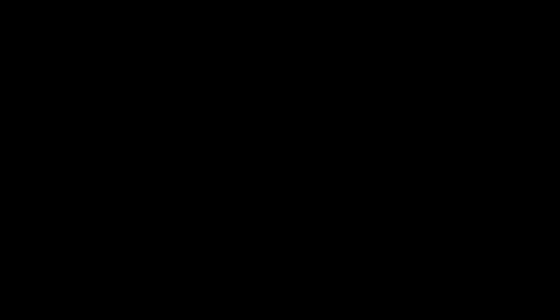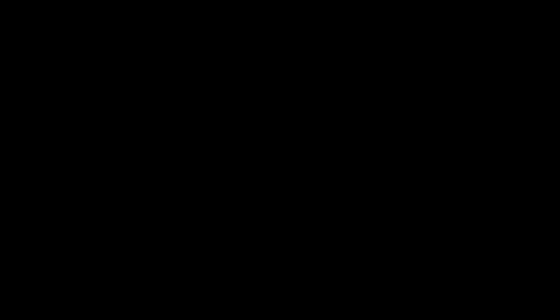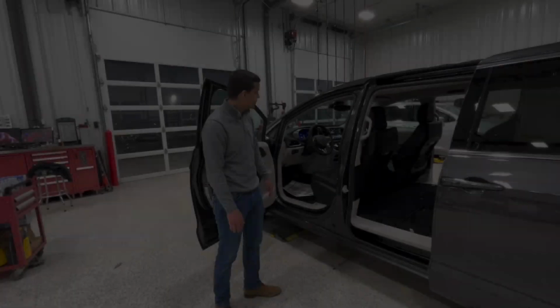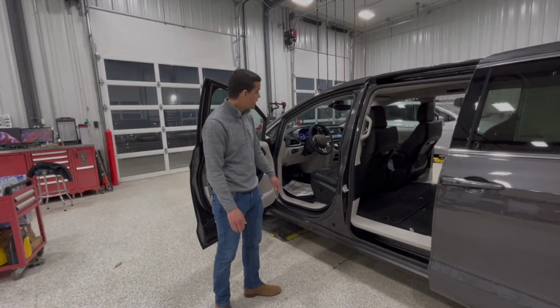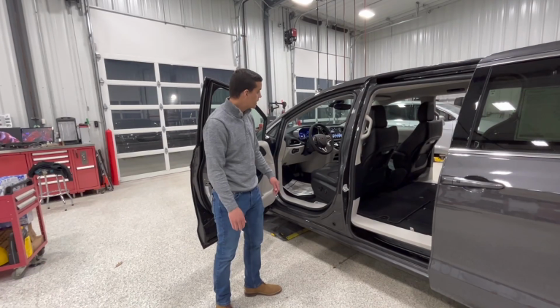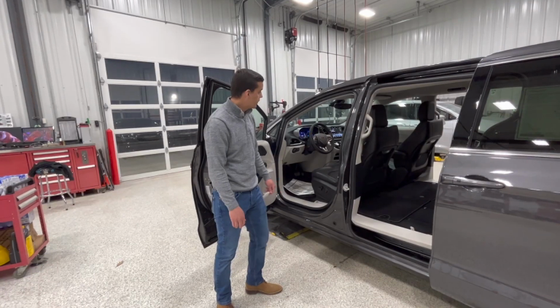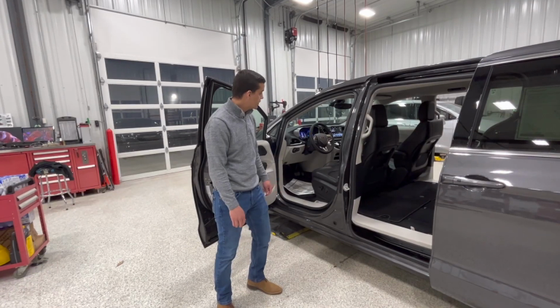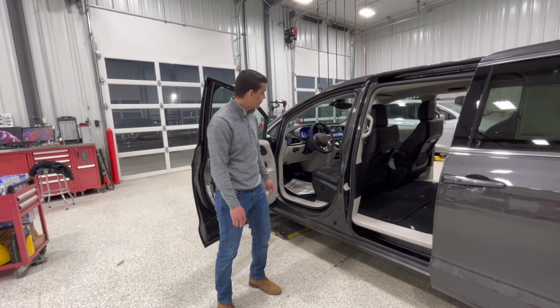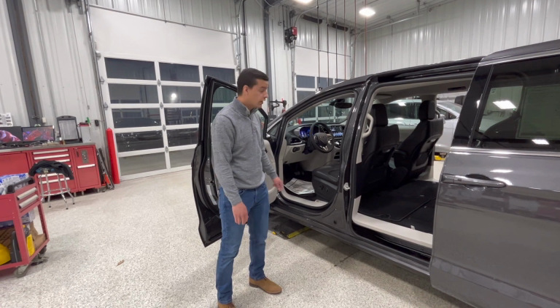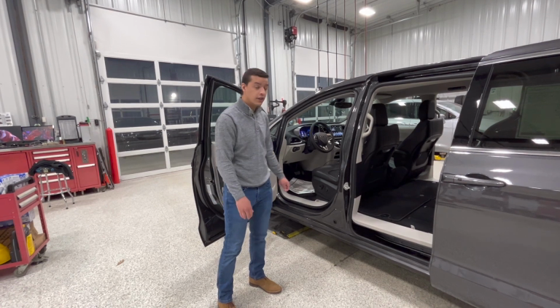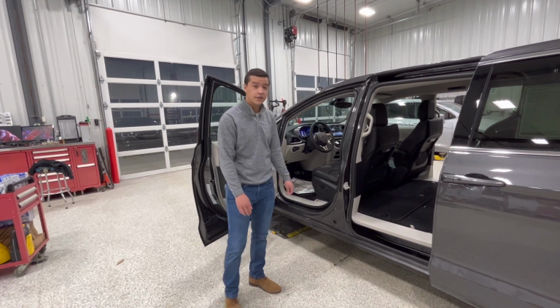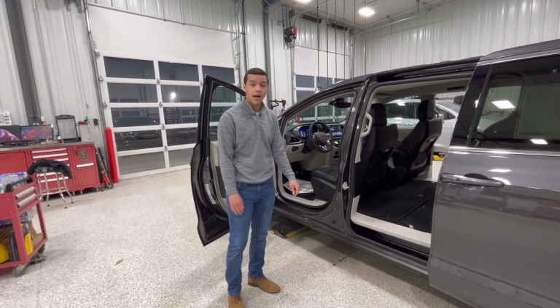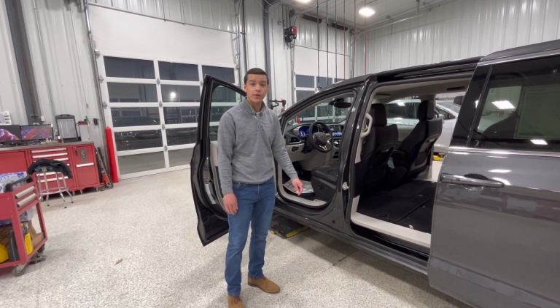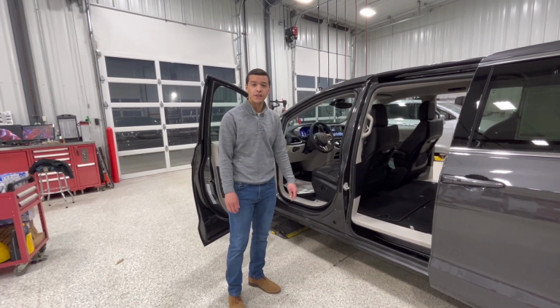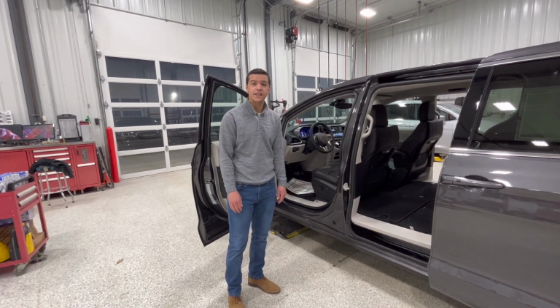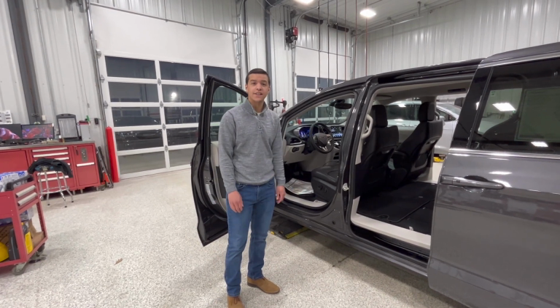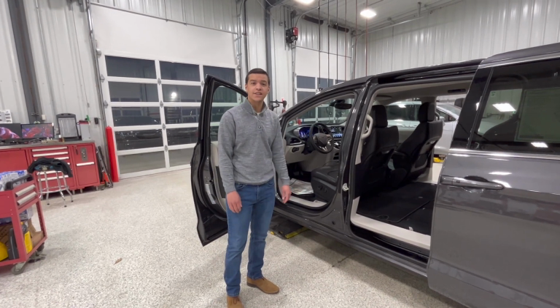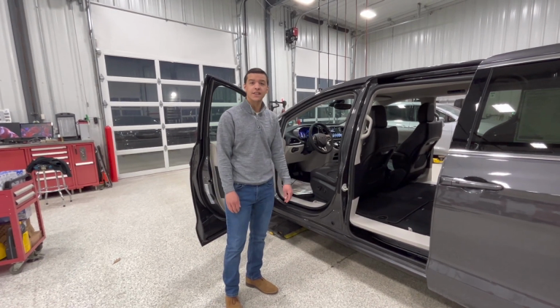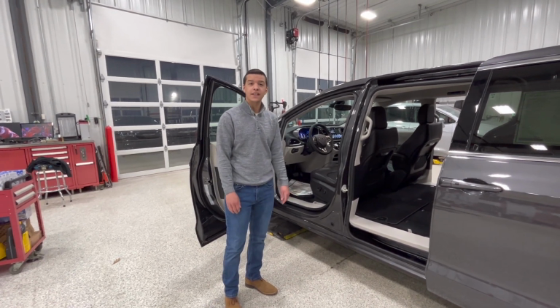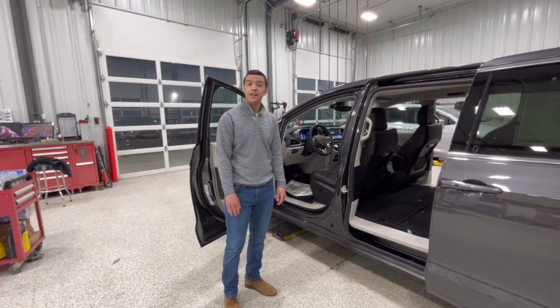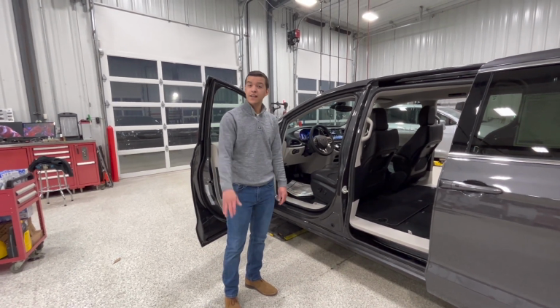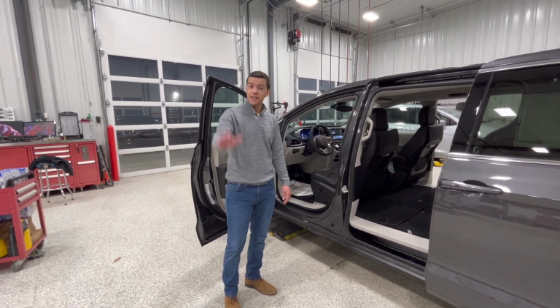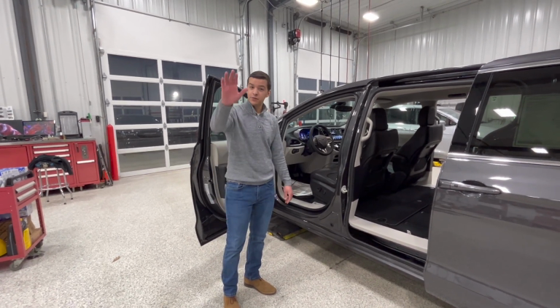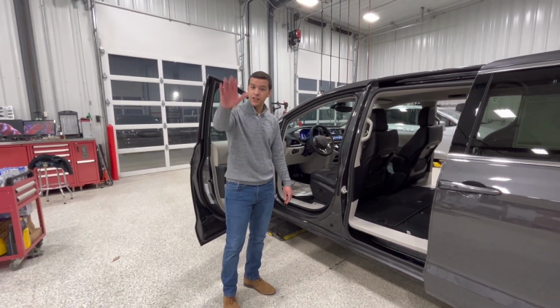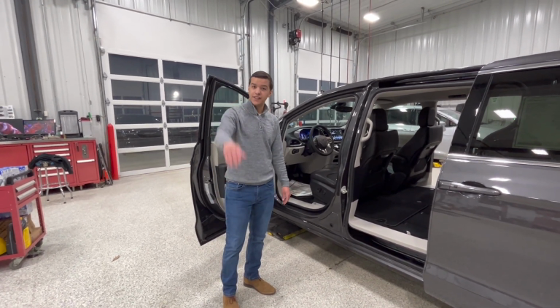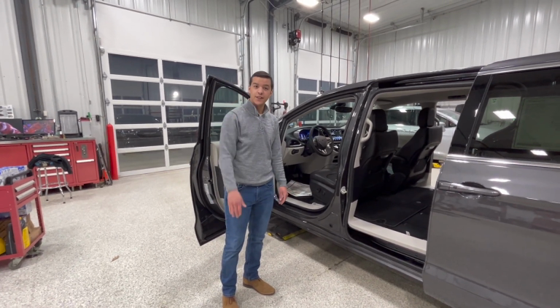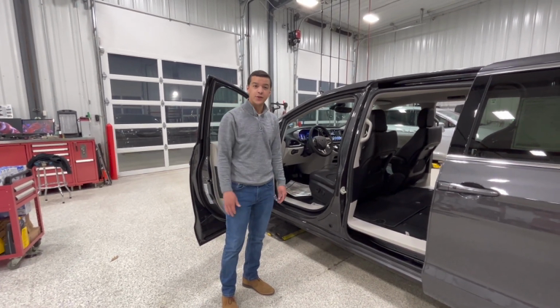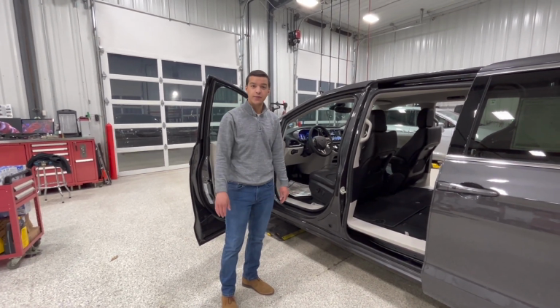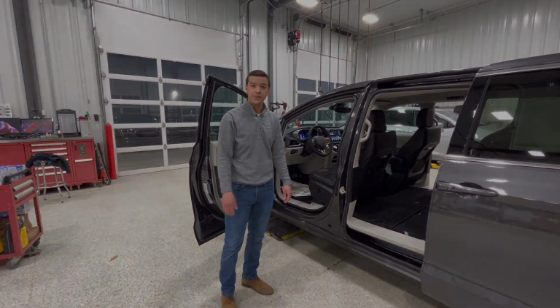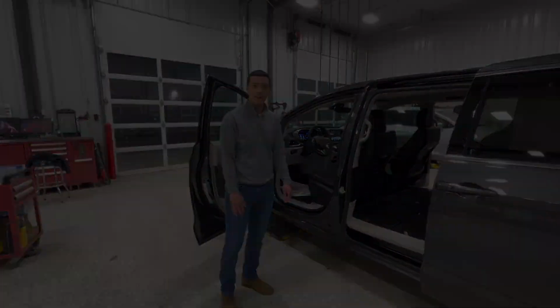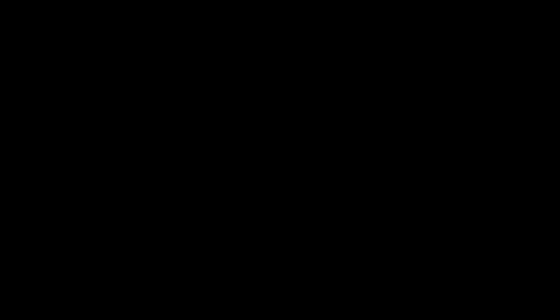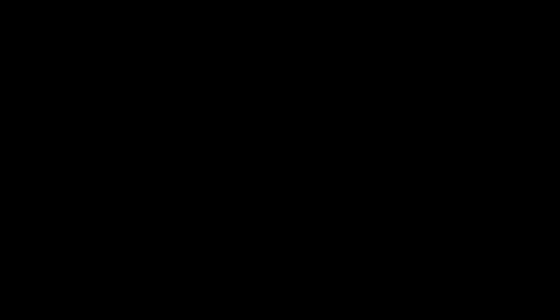Those are the features there on the Pacifica. Stop in and see us. JC, Extreme Dodge — have a good day.